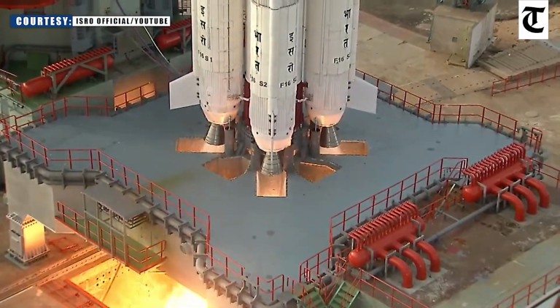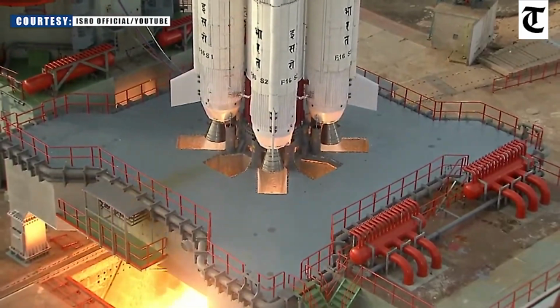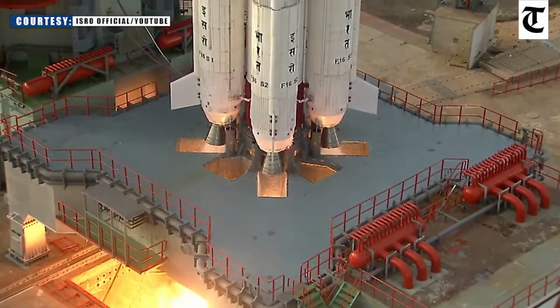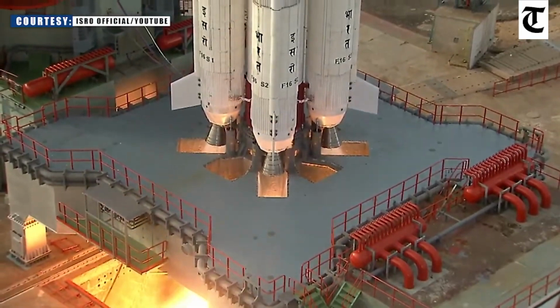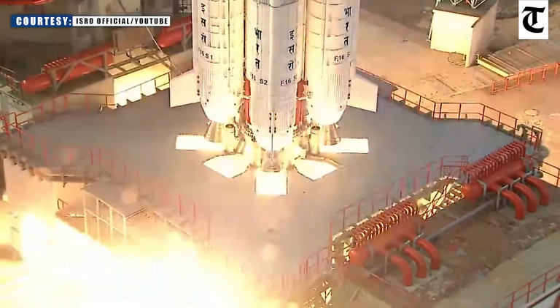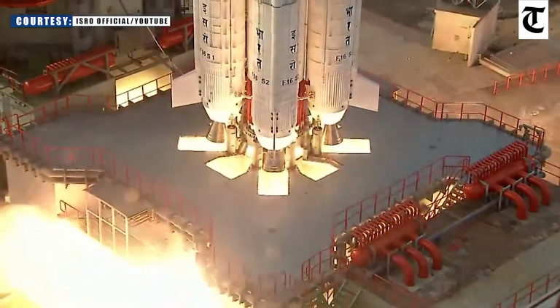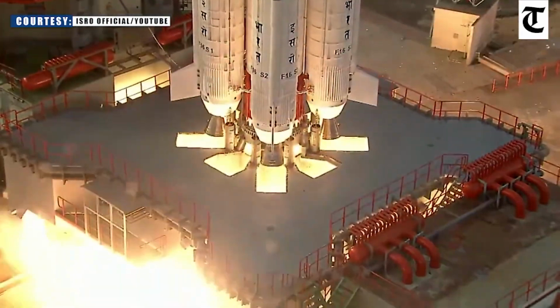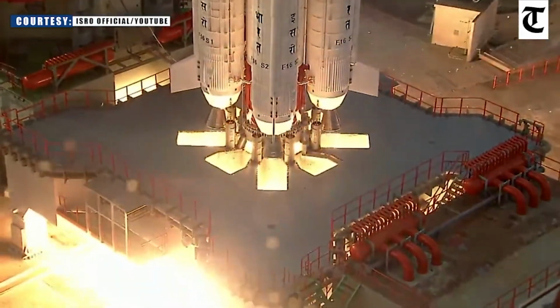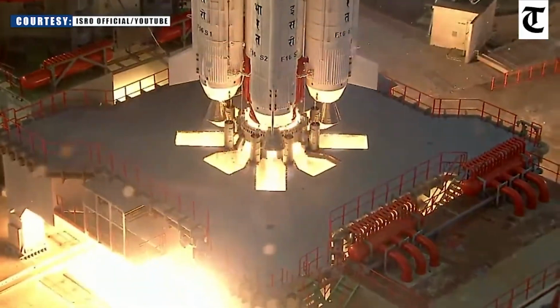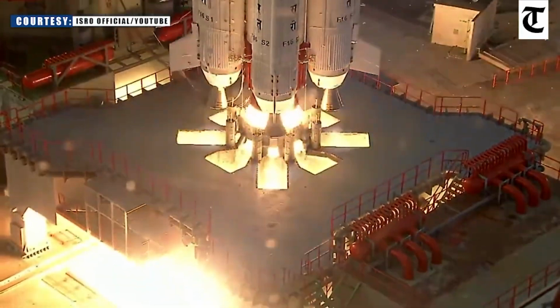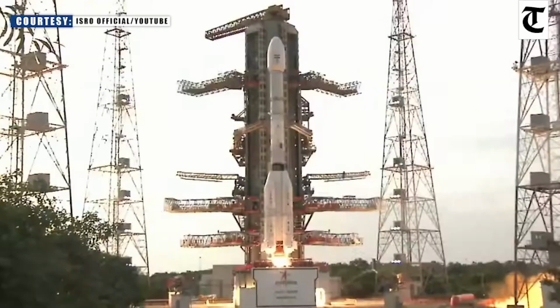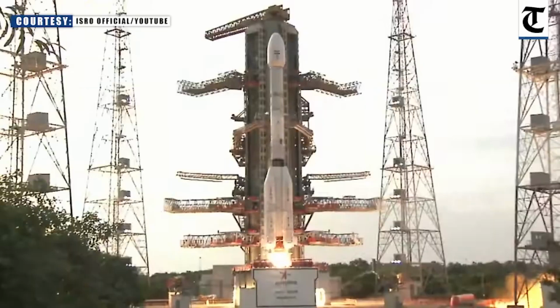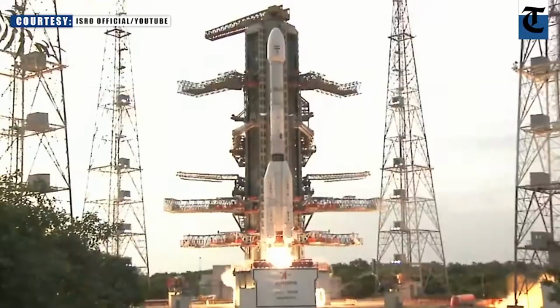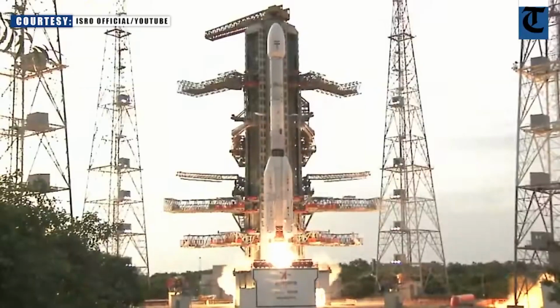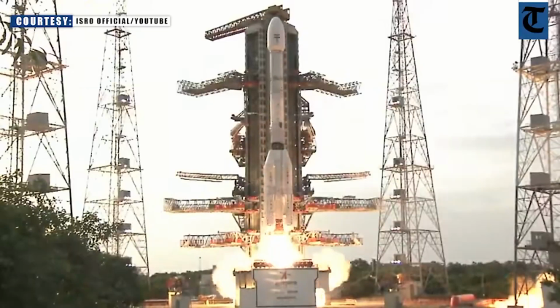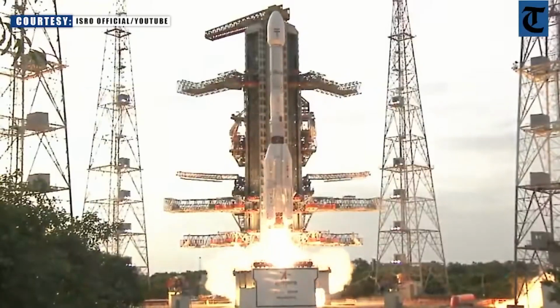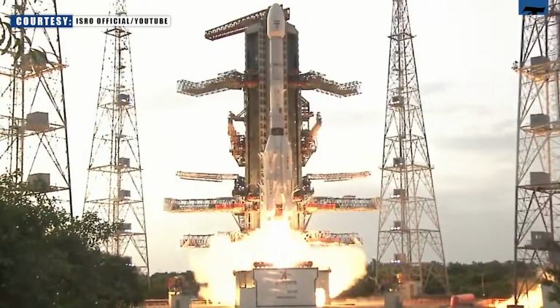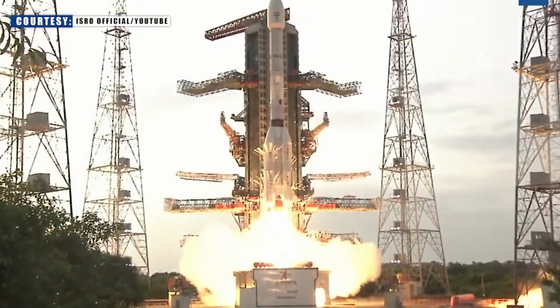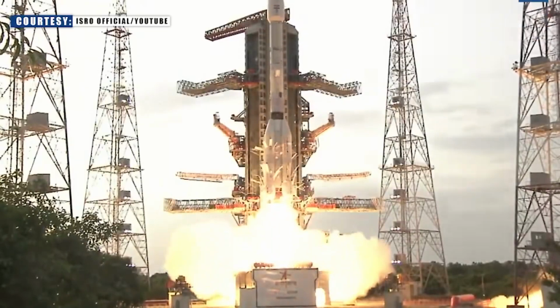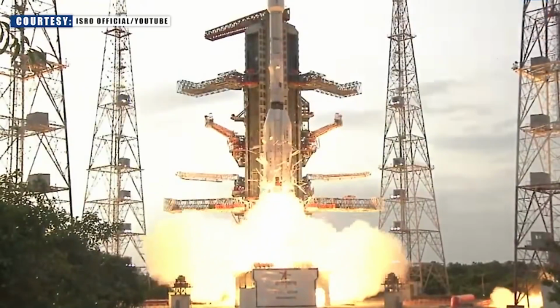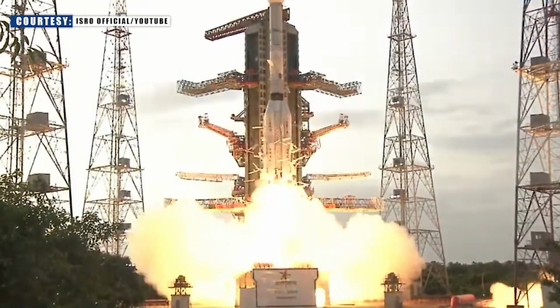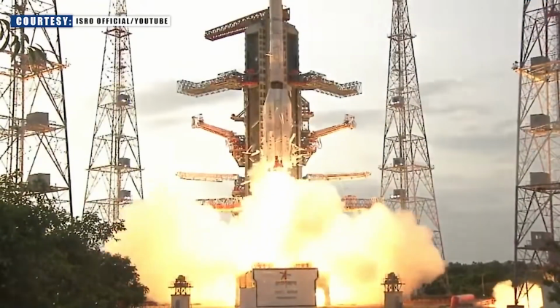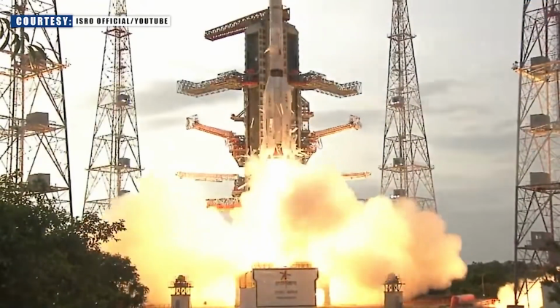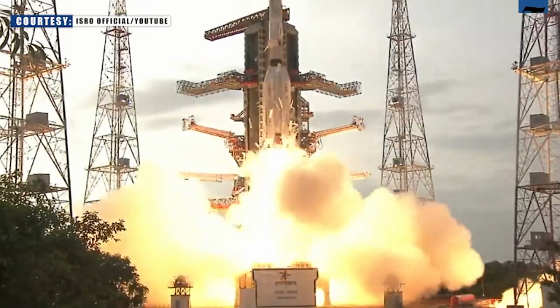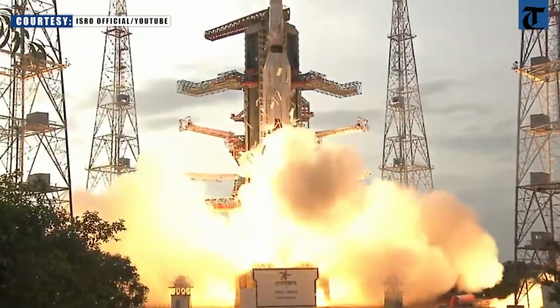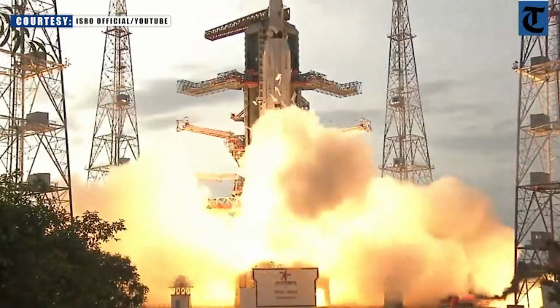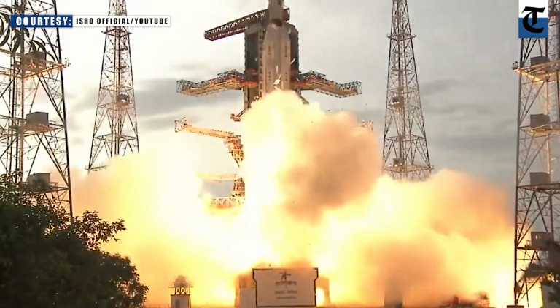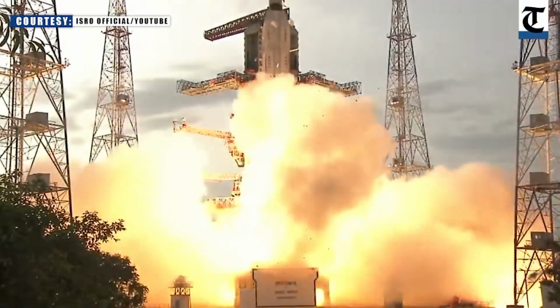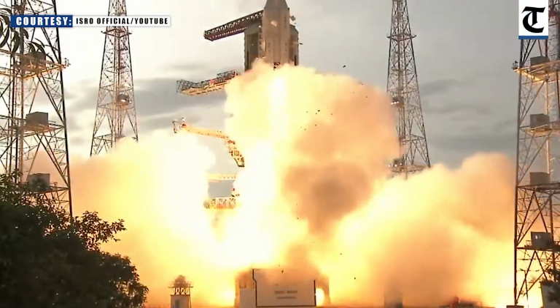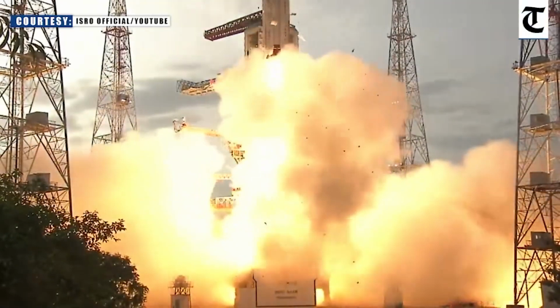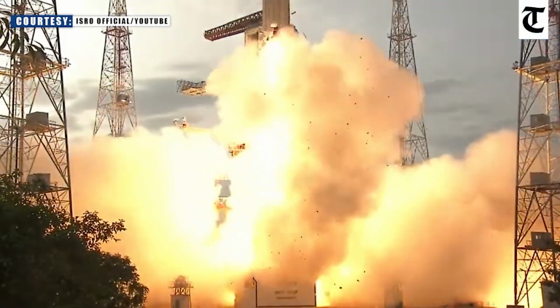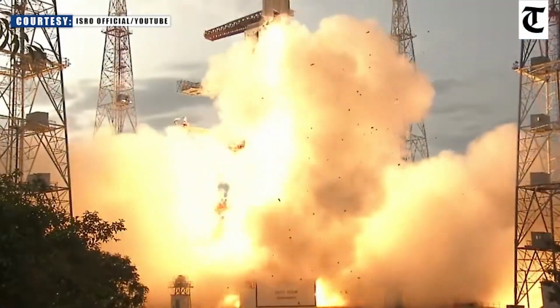0. All L-40 engines generating nominal thrust. S-139 motor excited.